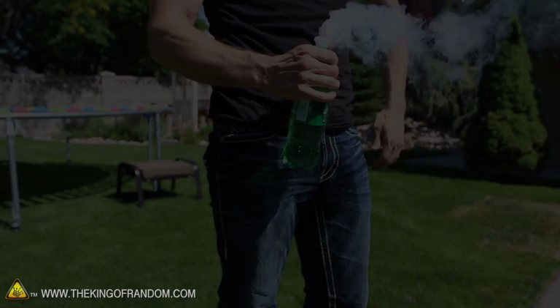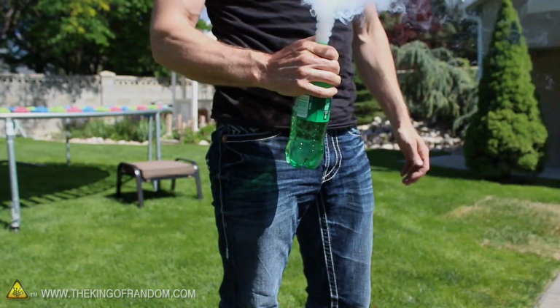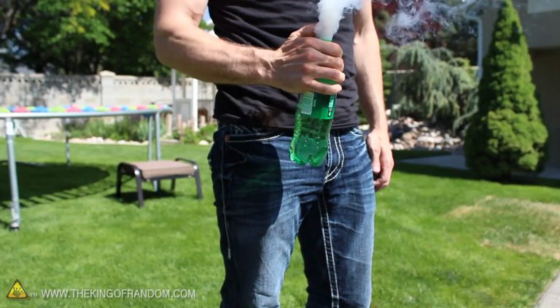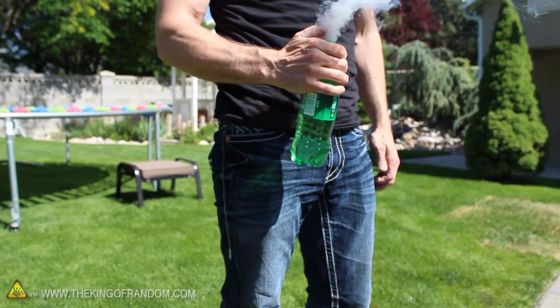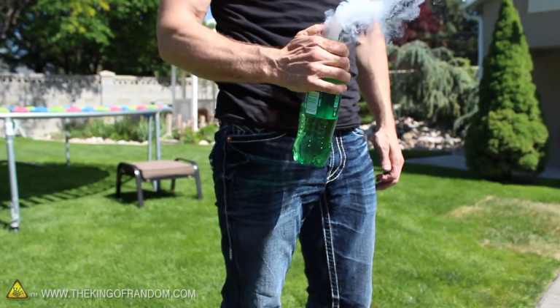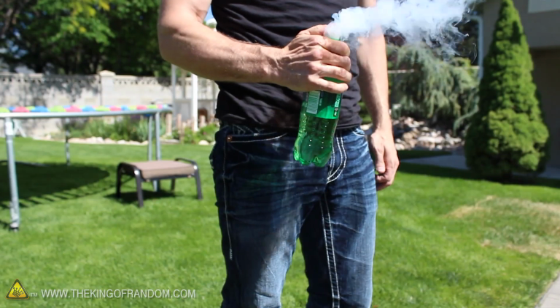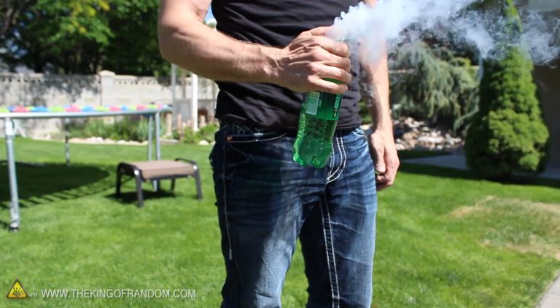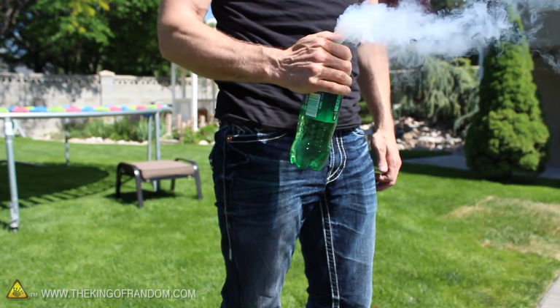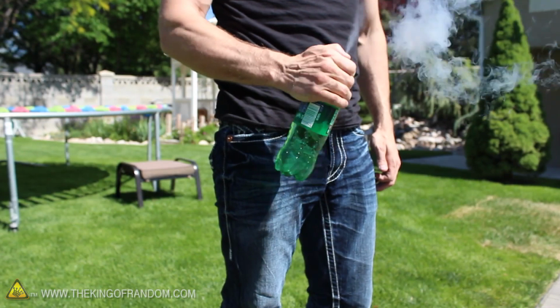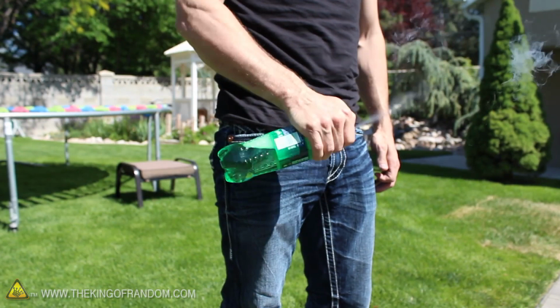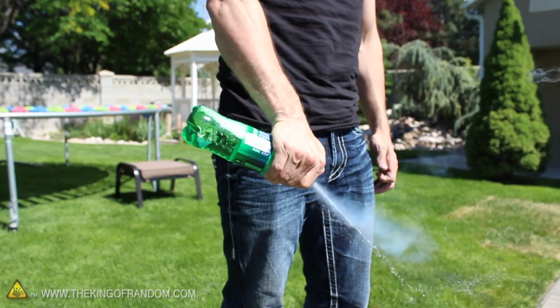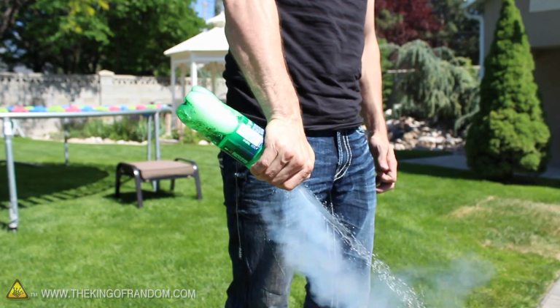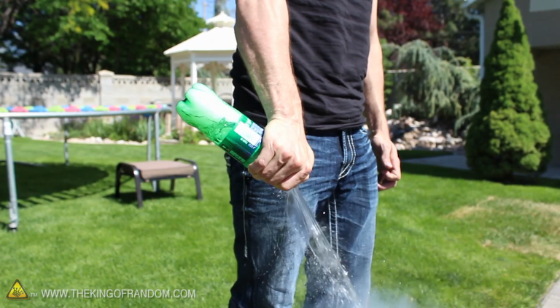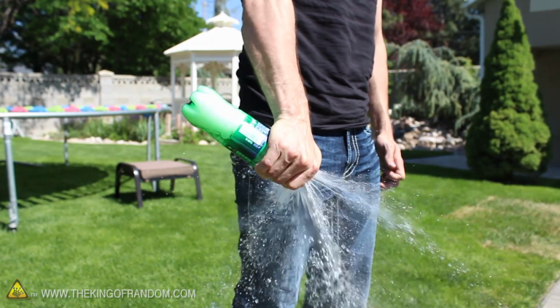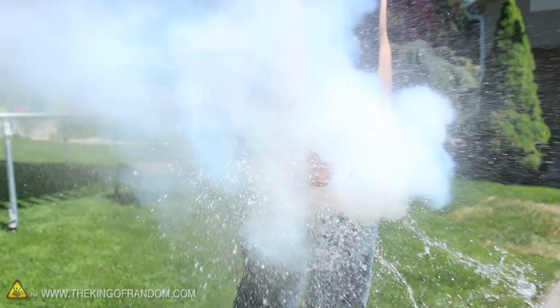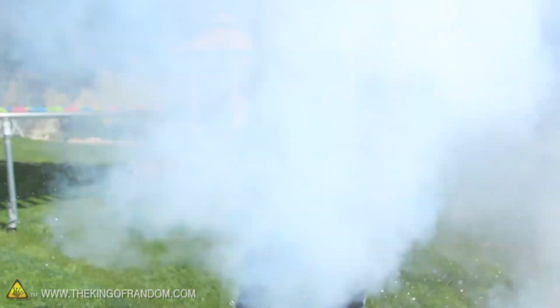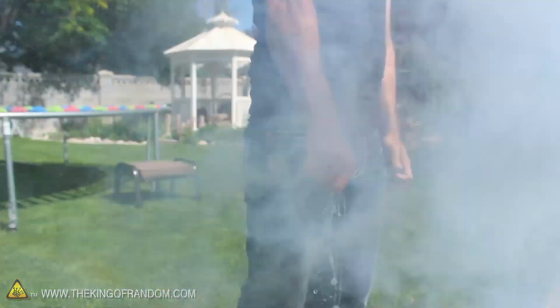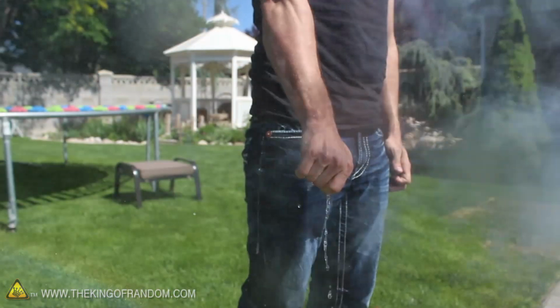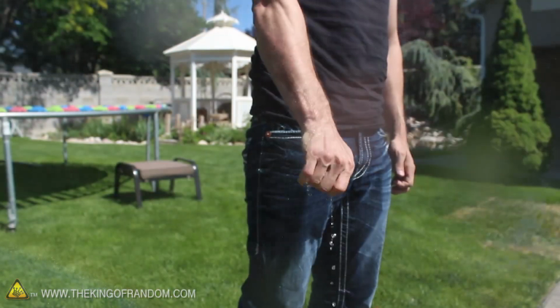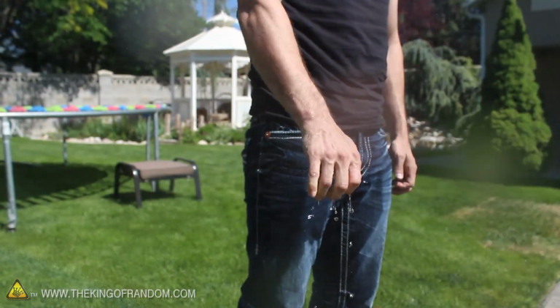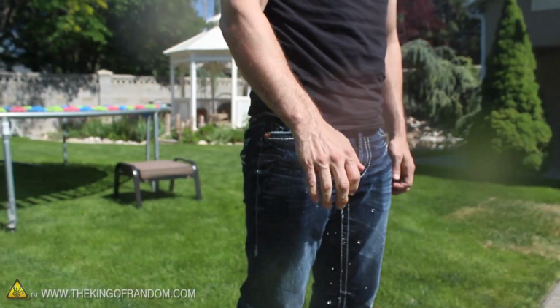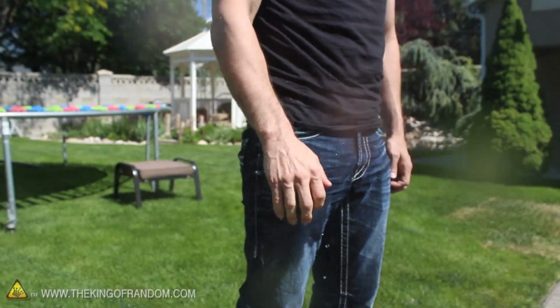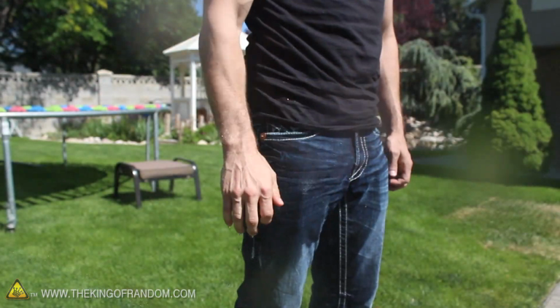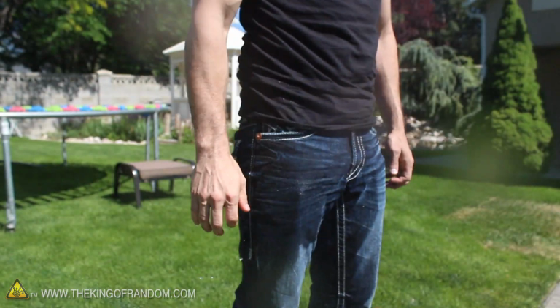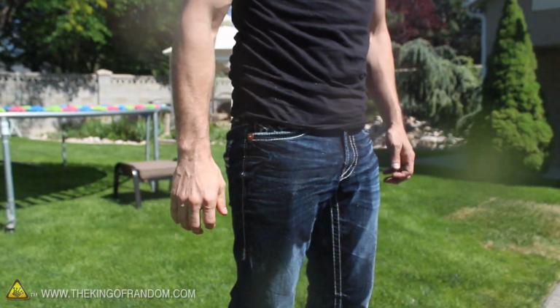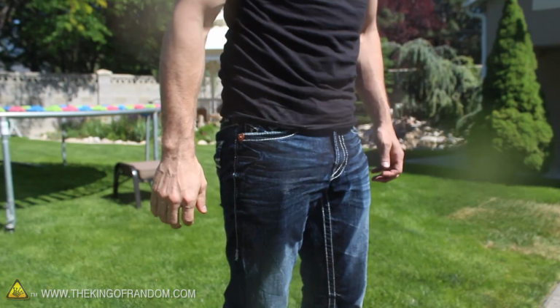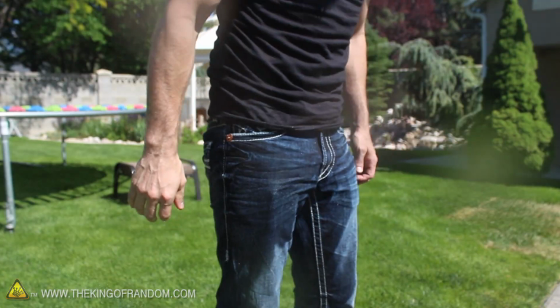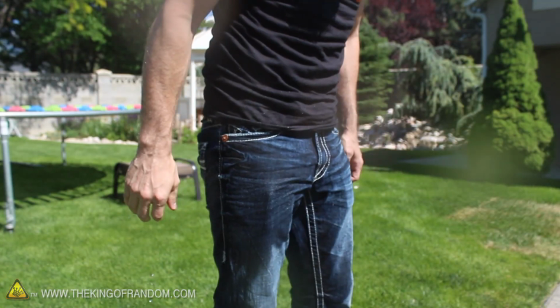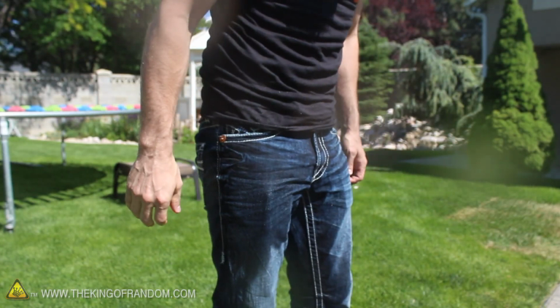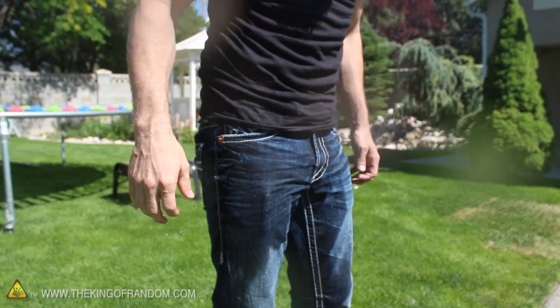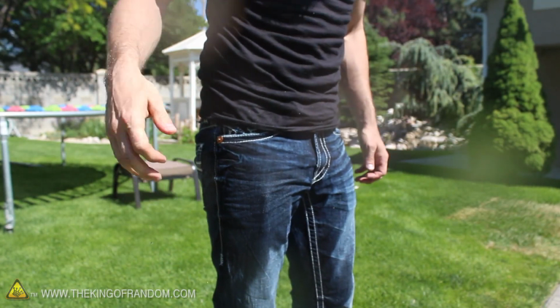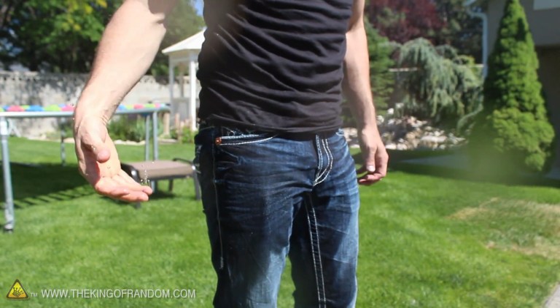There's also a risk of these blowing up in your hand, so let's move on to the next experiment while we're still in one piece.